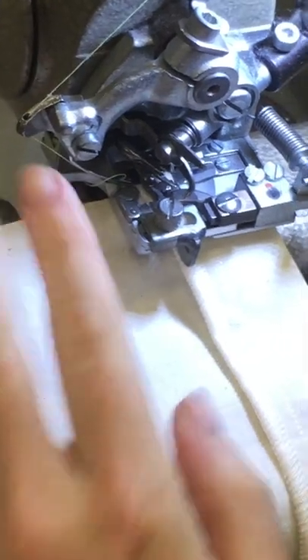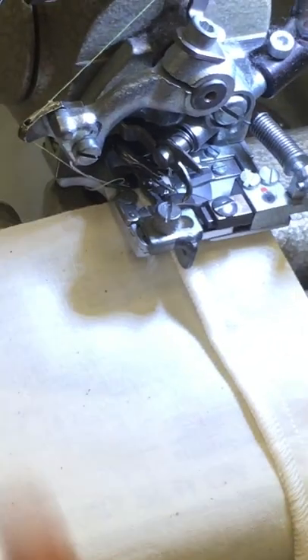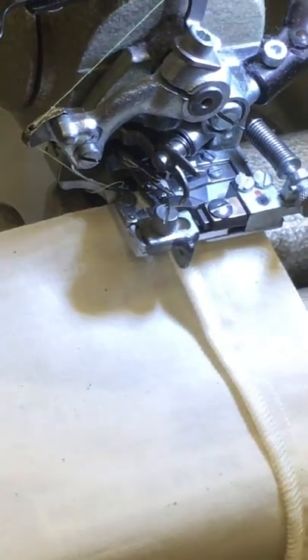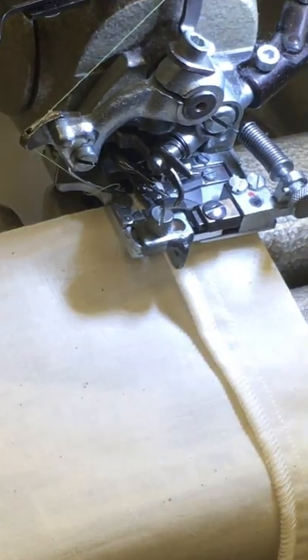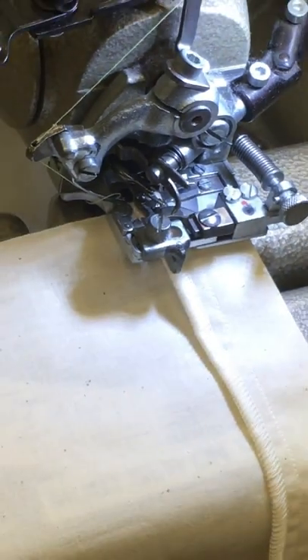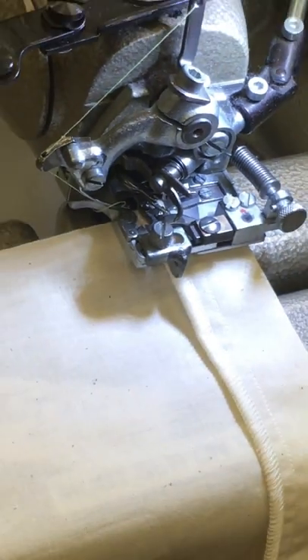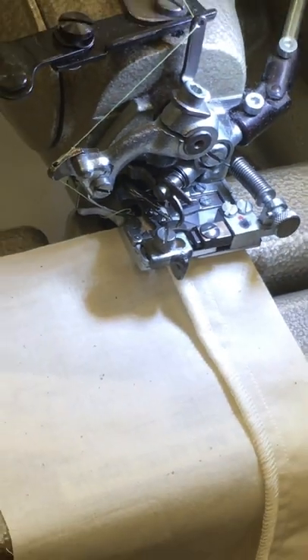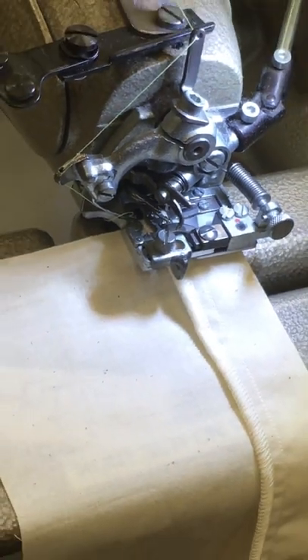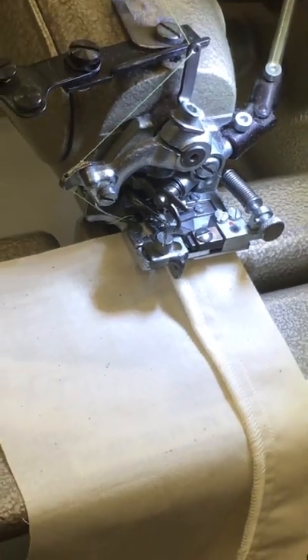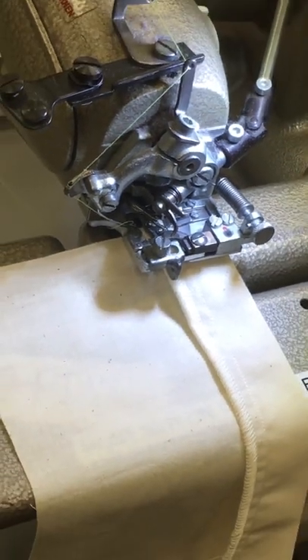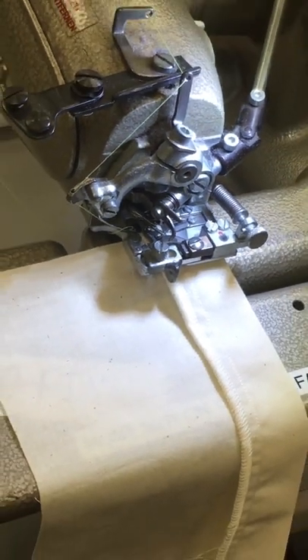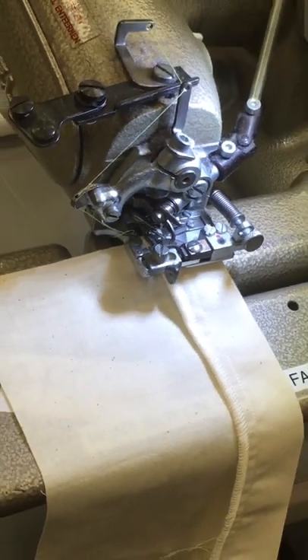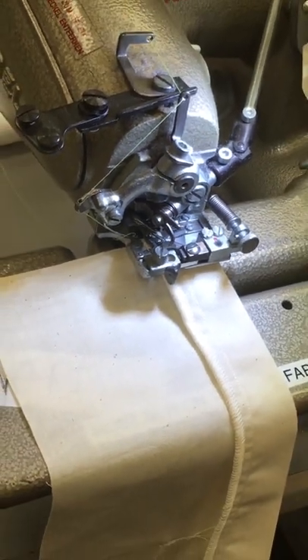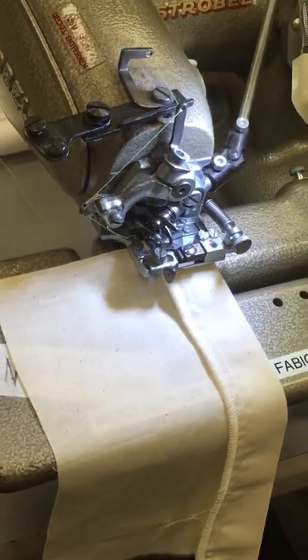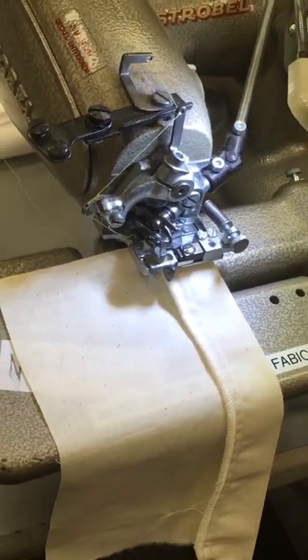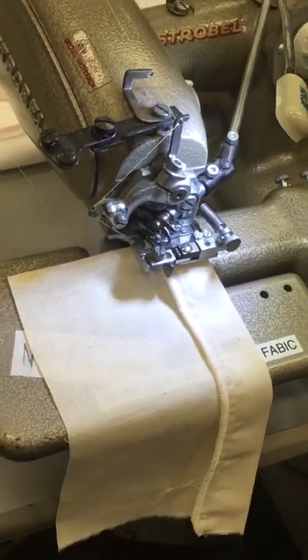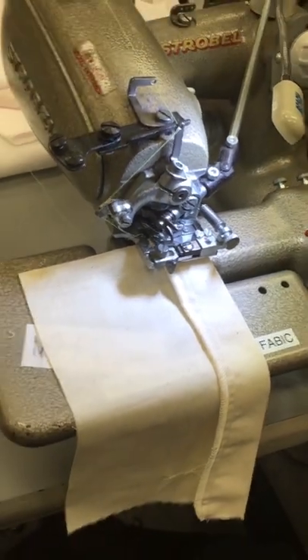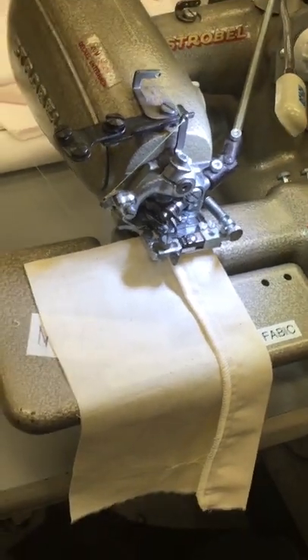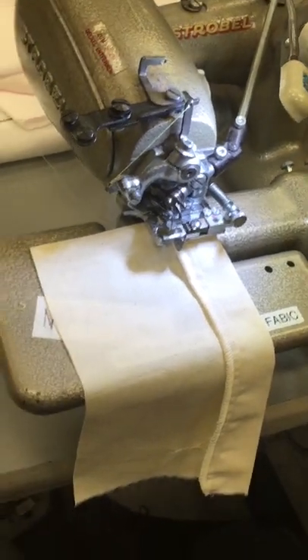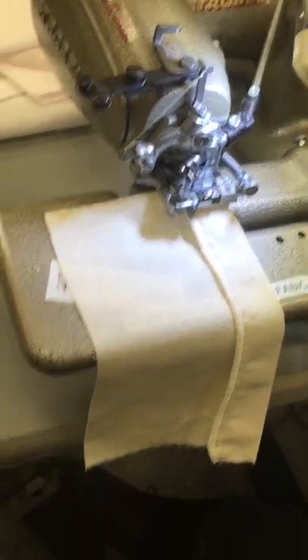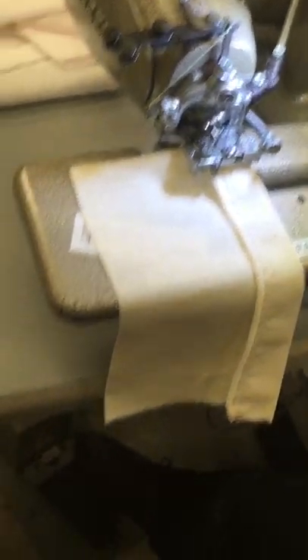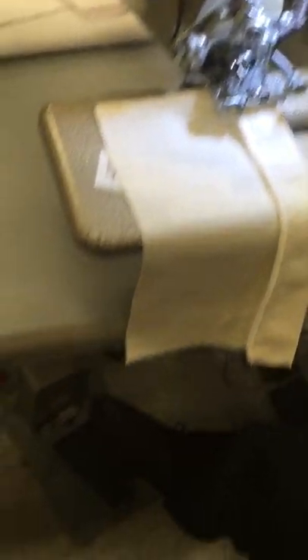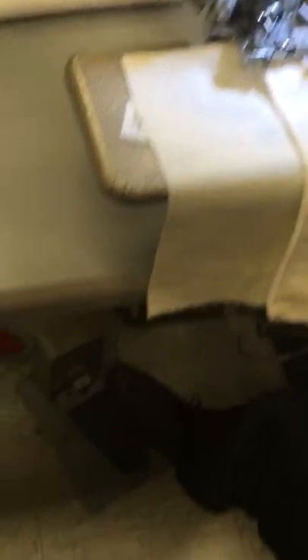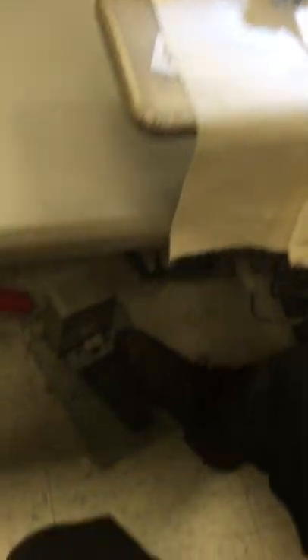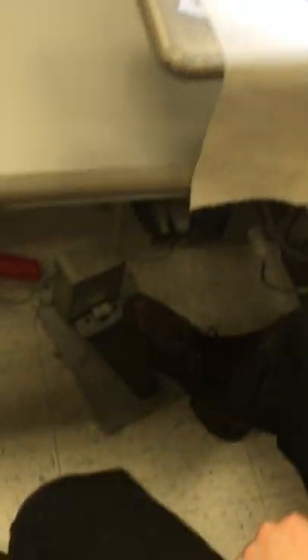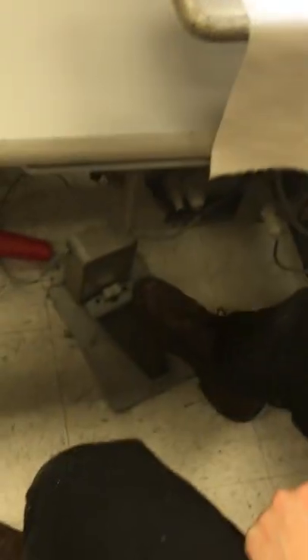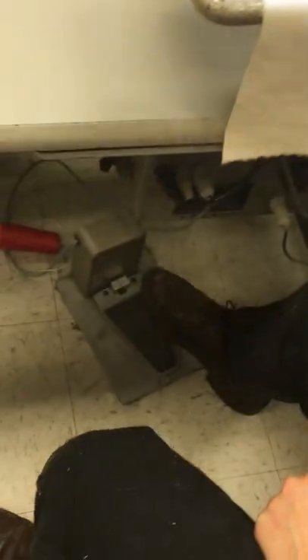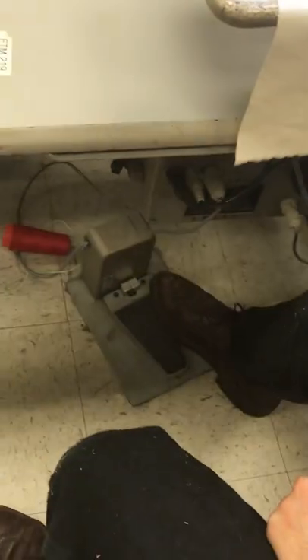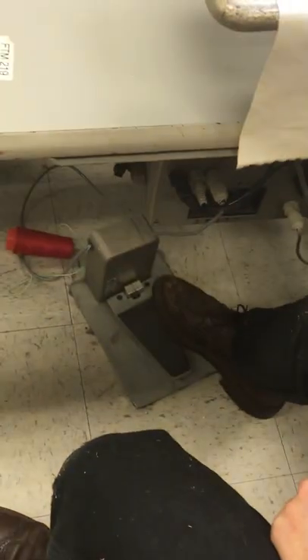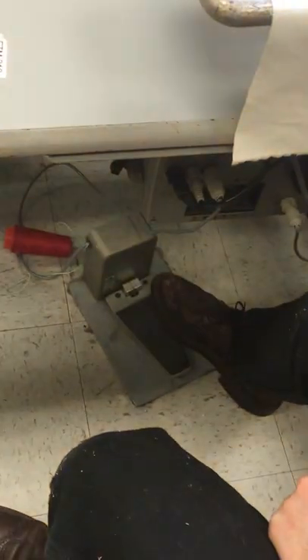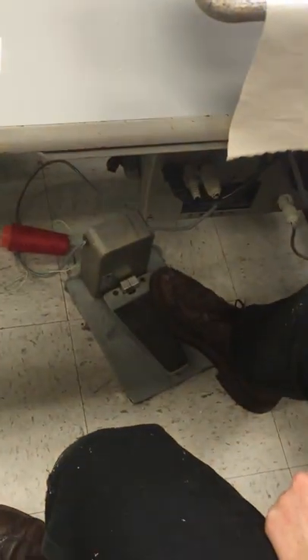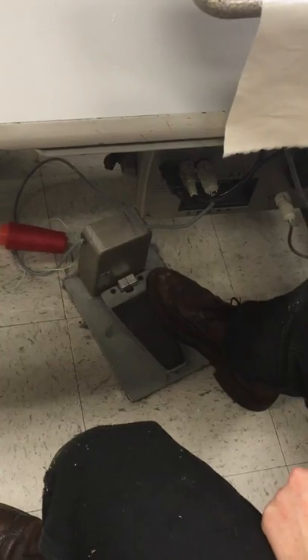To sew, you just press the right side of the pedal down here.